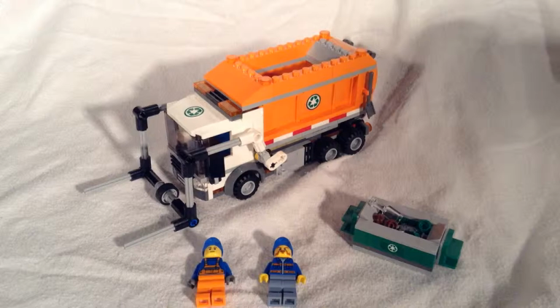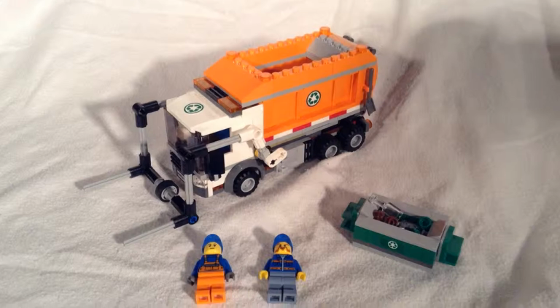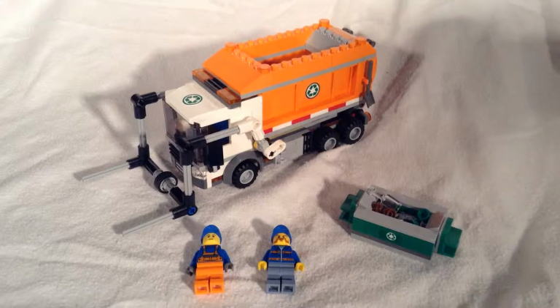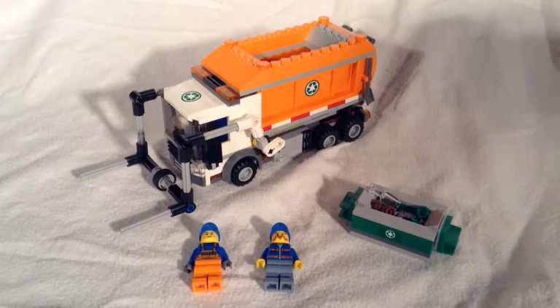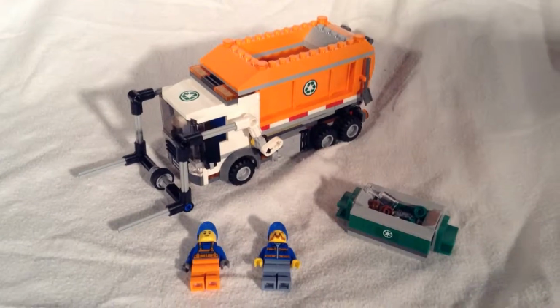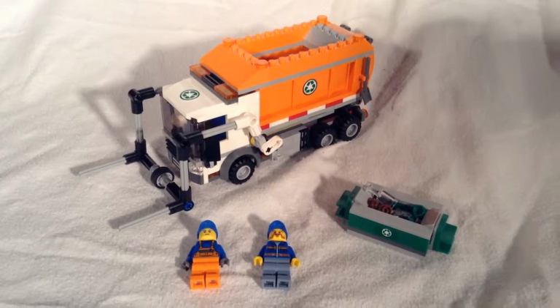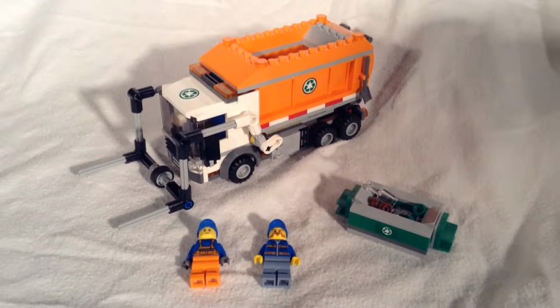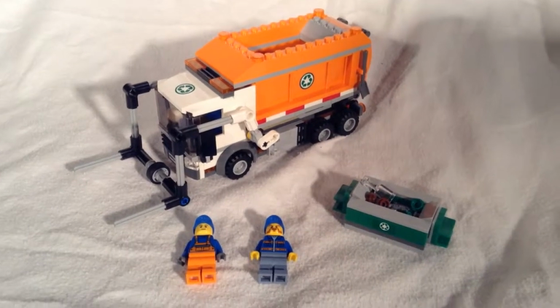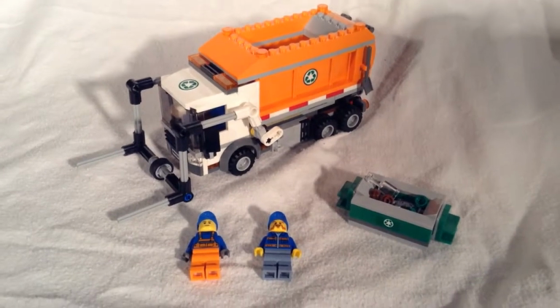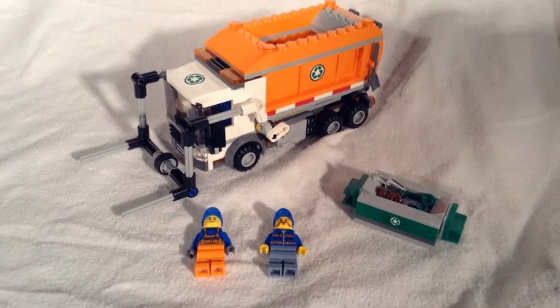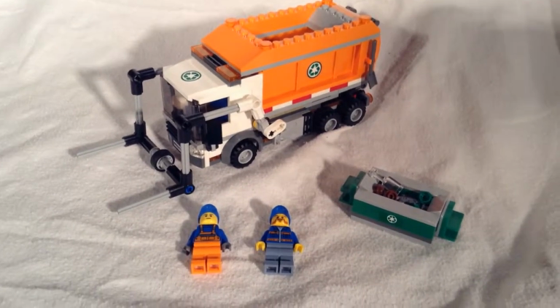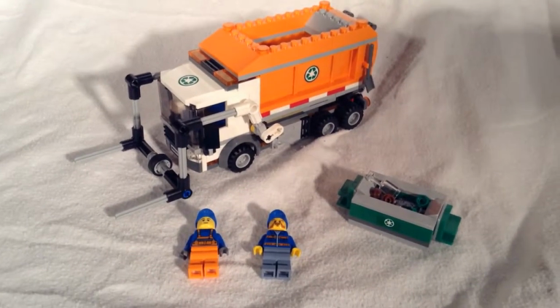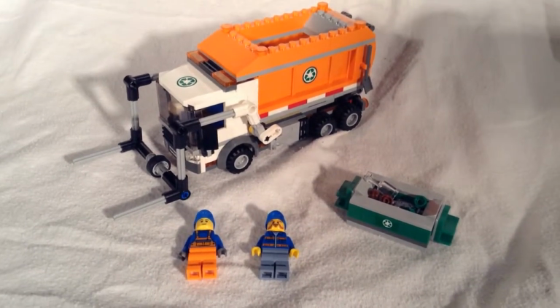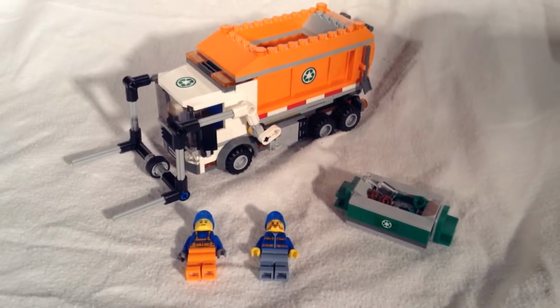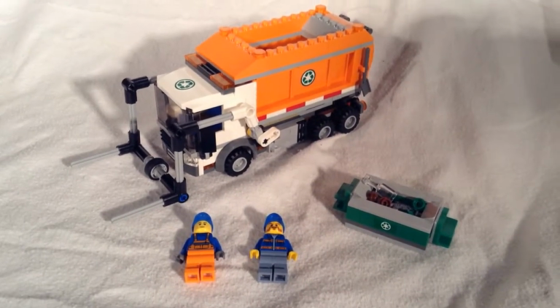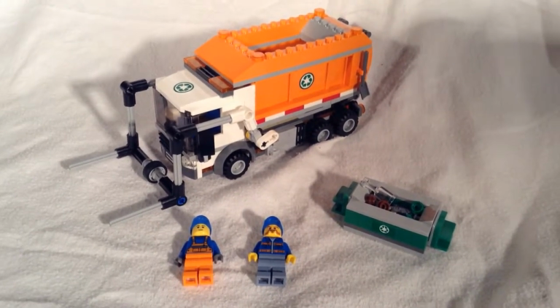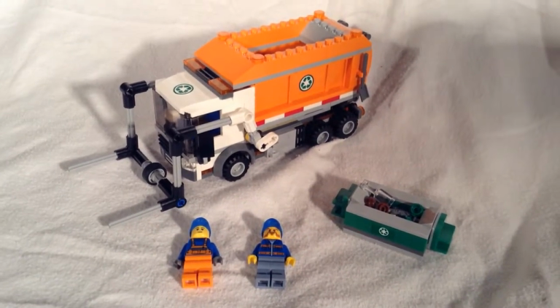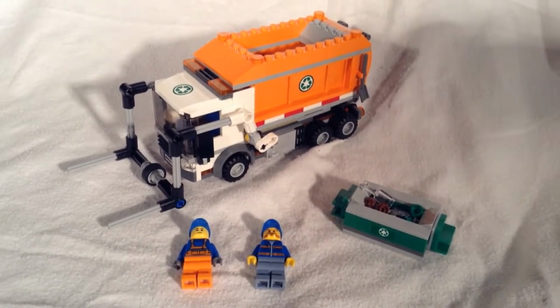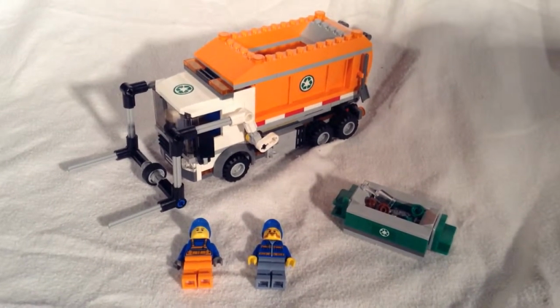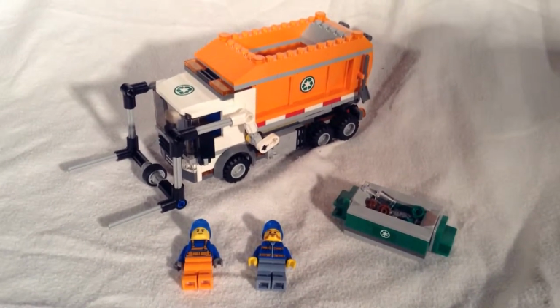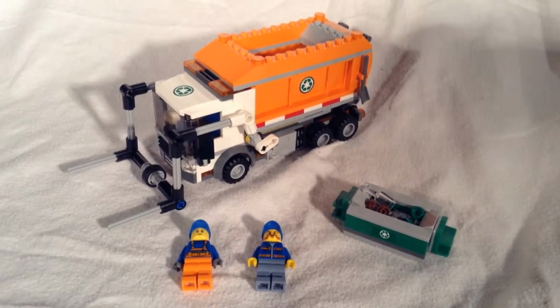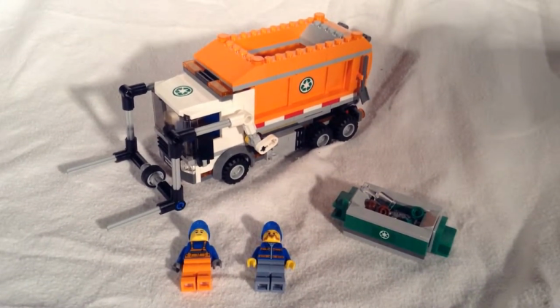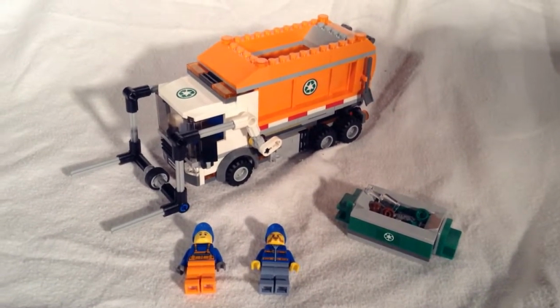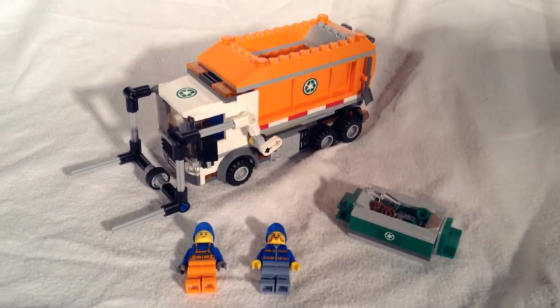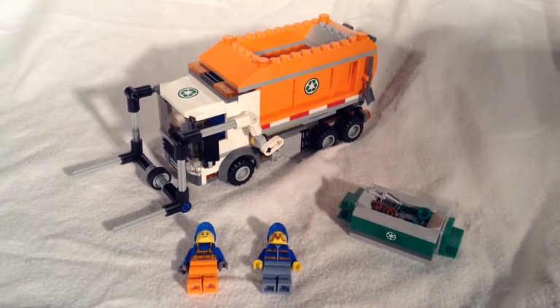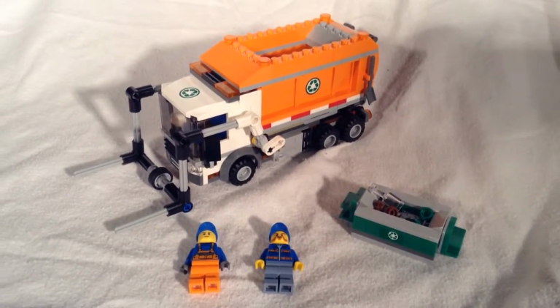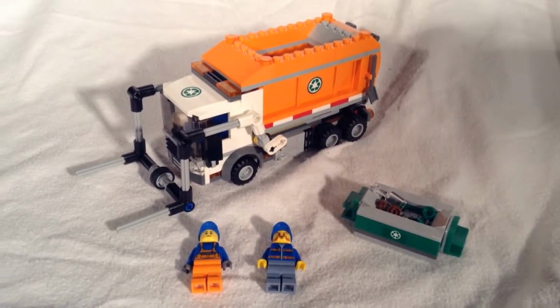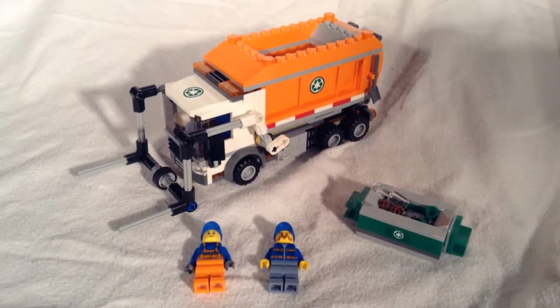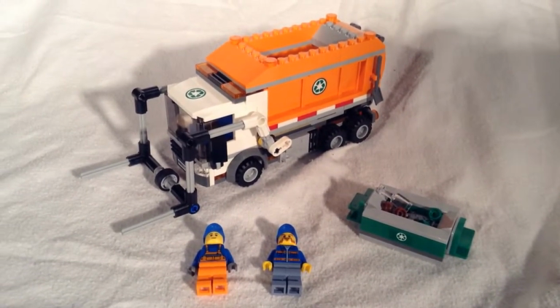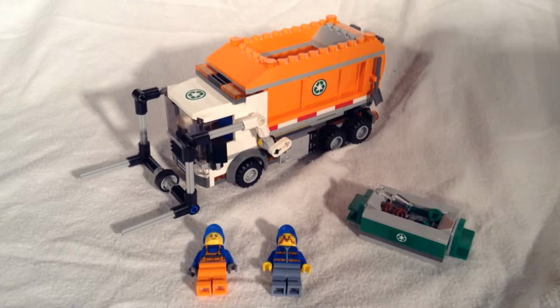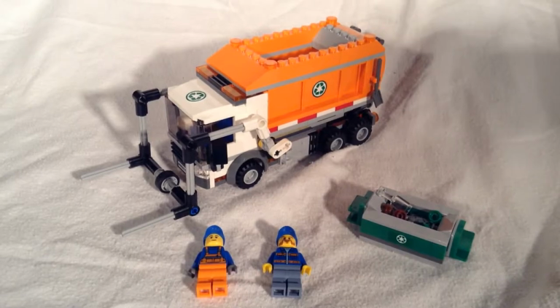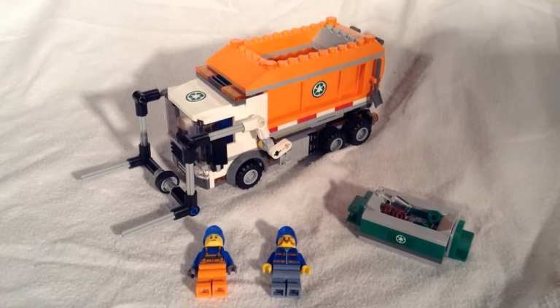What is going on guys? It's Bricks4Days here and today we're going to be taking a look at the new 2015 Lego Garbage Truck.